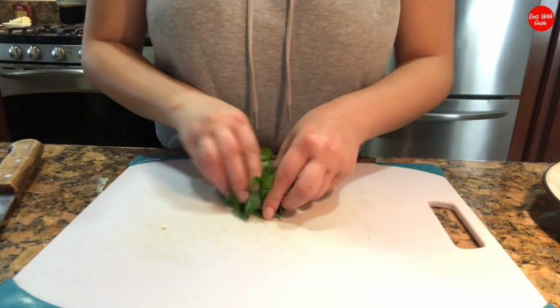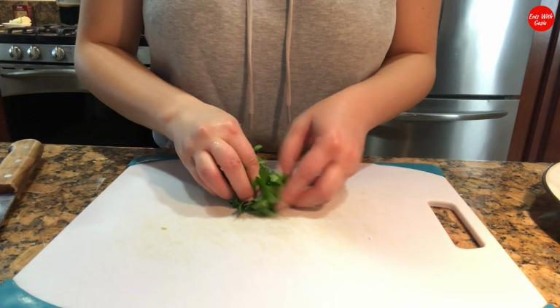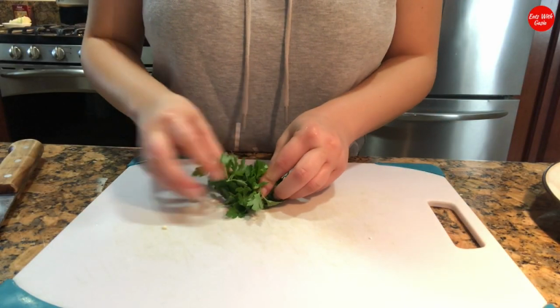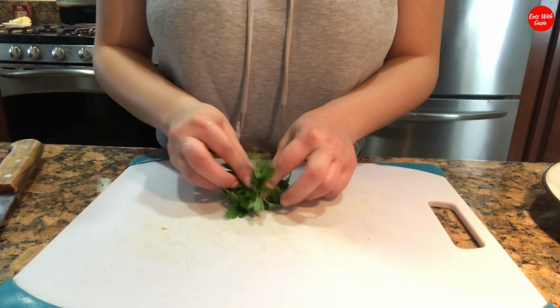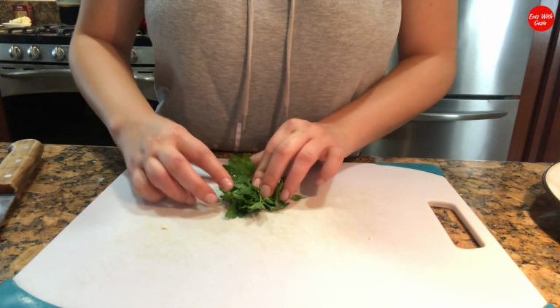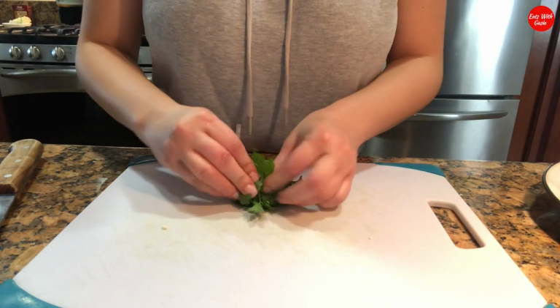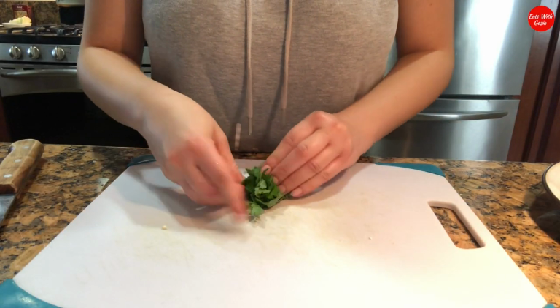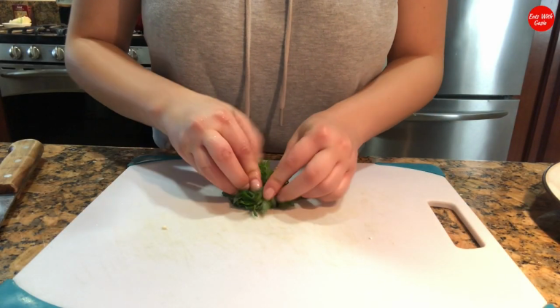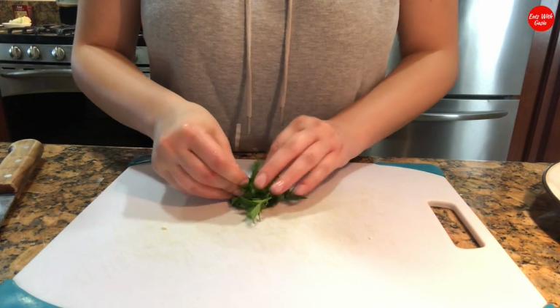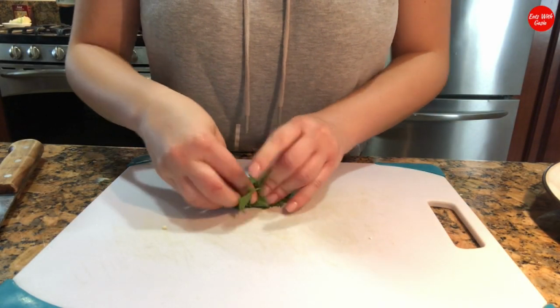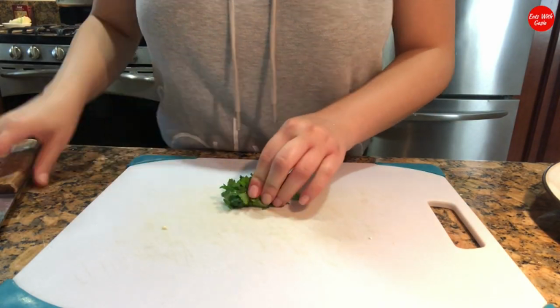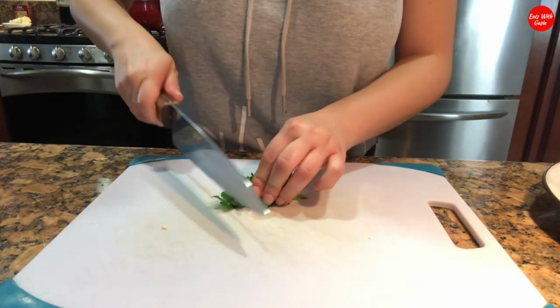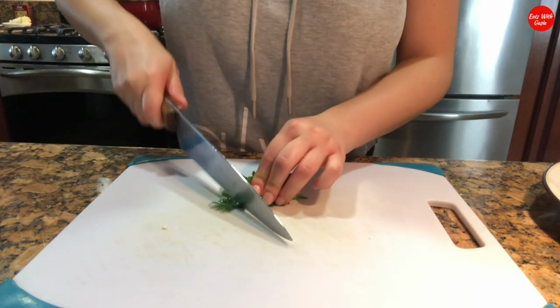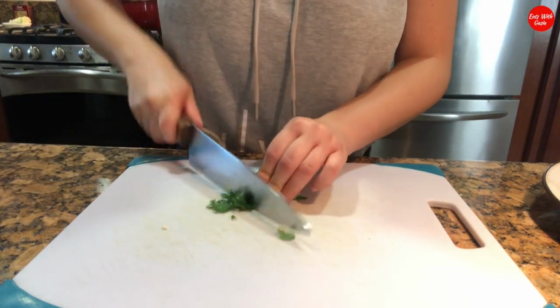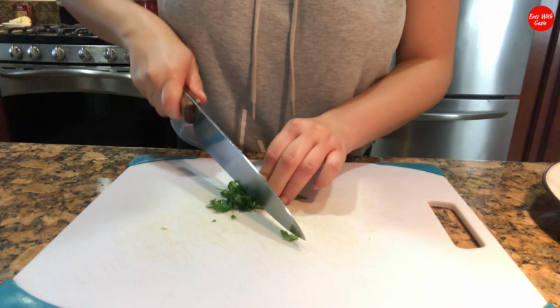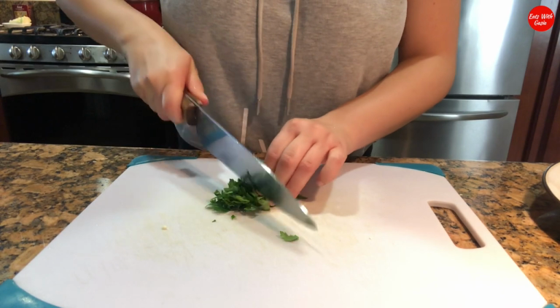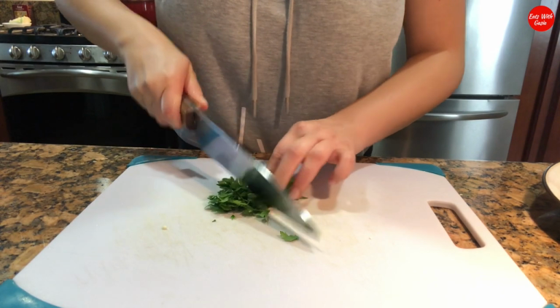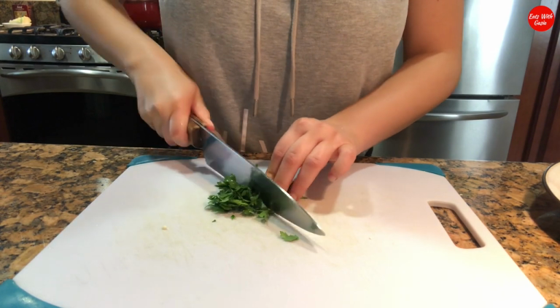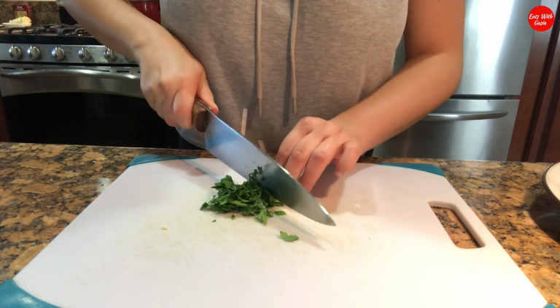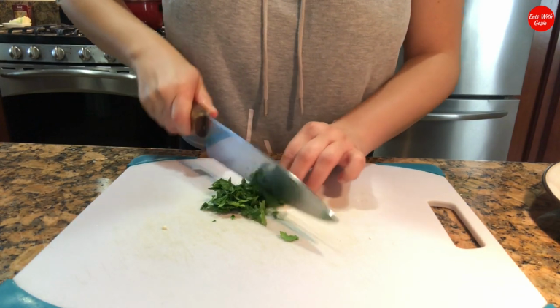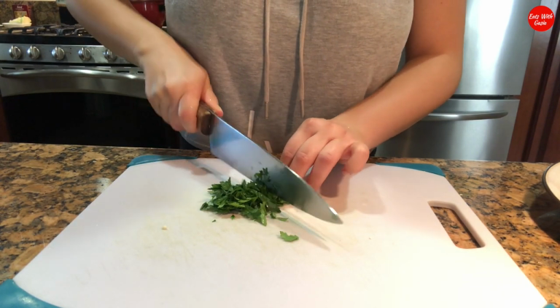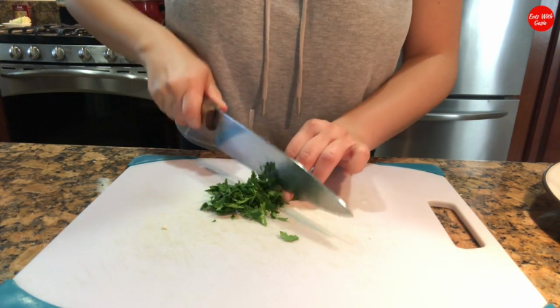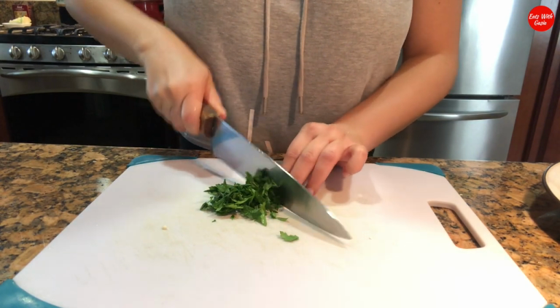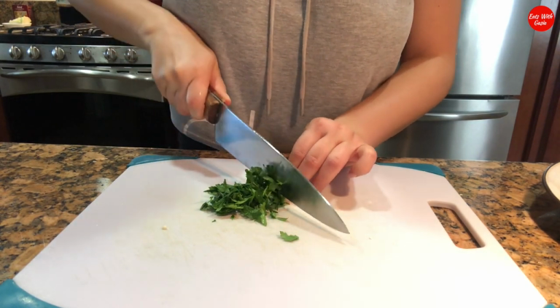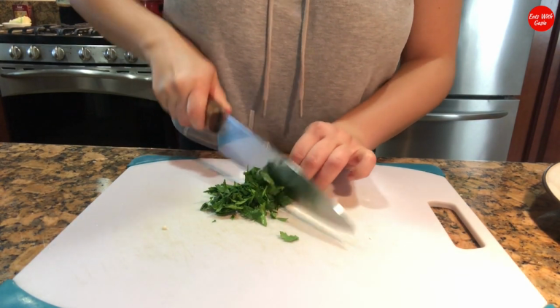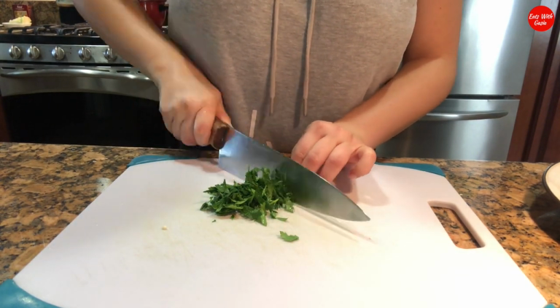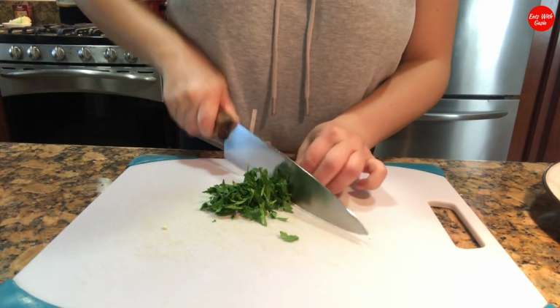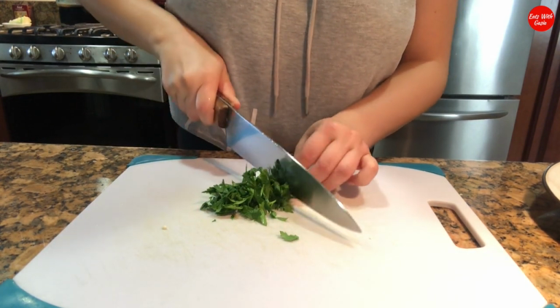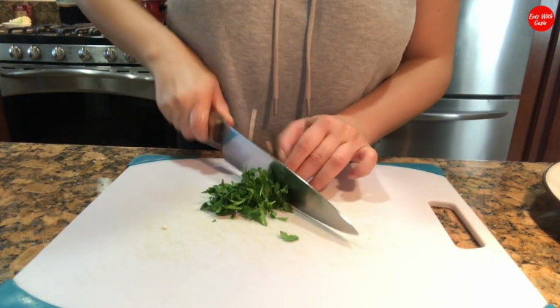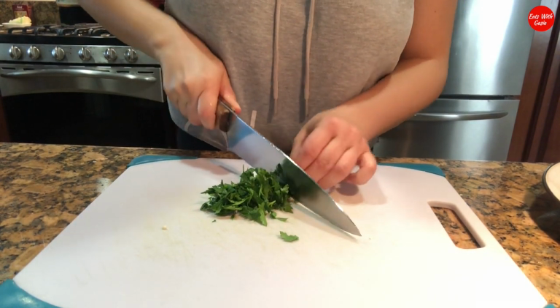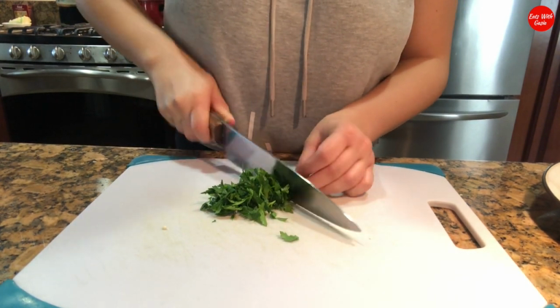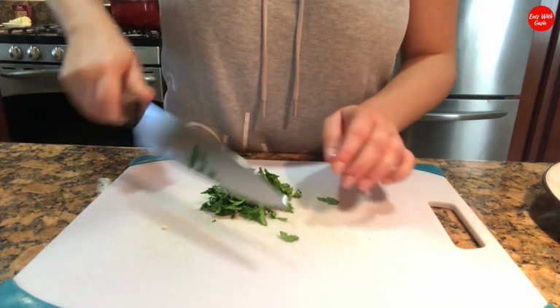I'm chopping a few sprigs of parsley — you can chop more if you'd like. This will go on top of the cauliflower with the dressing.